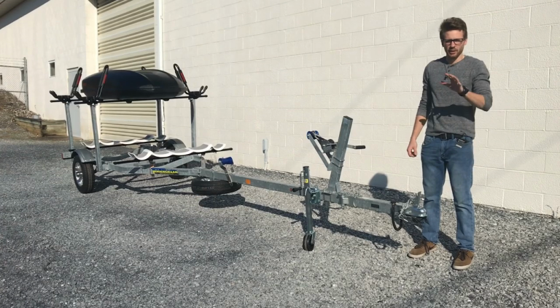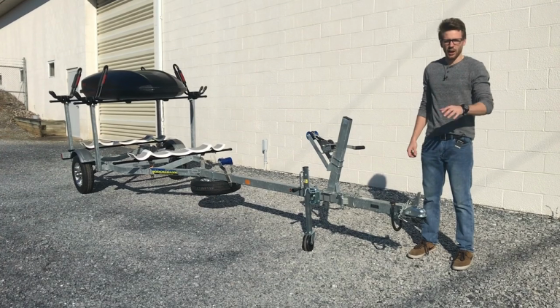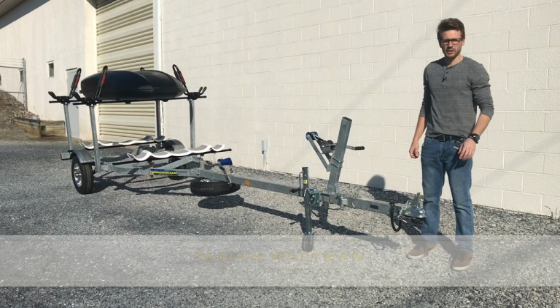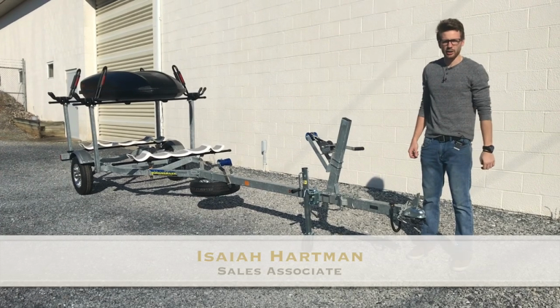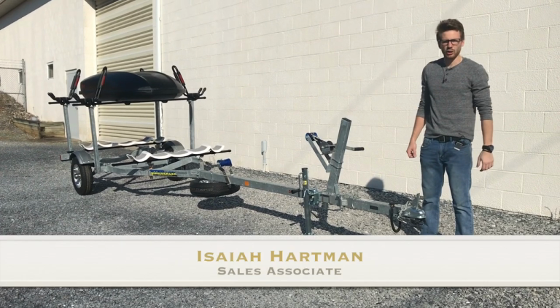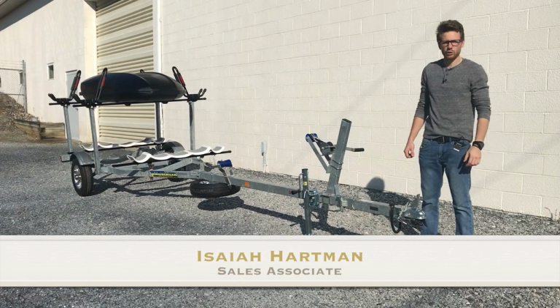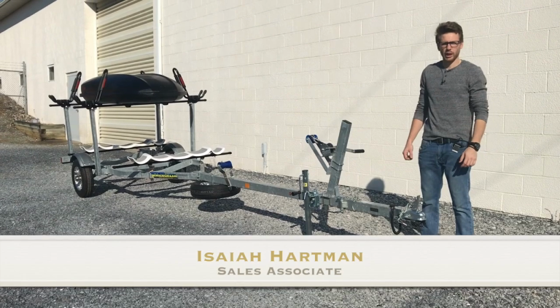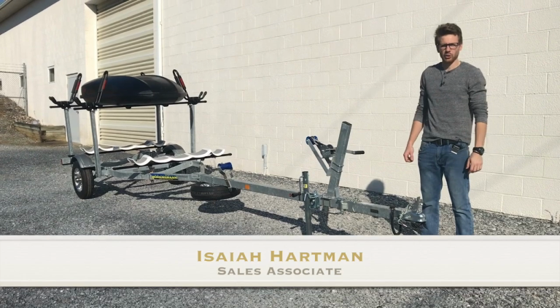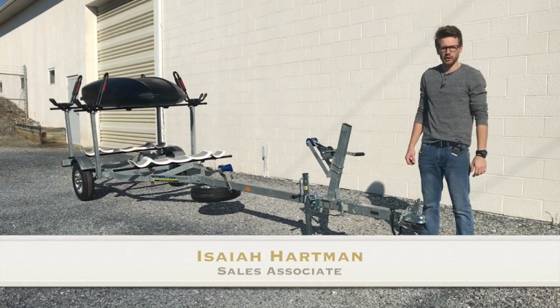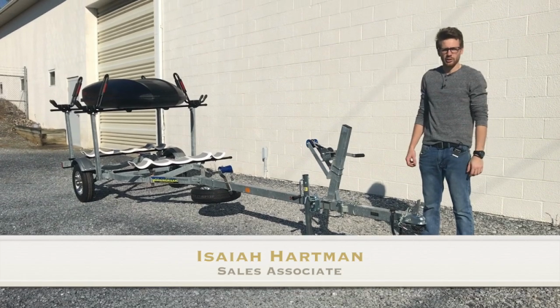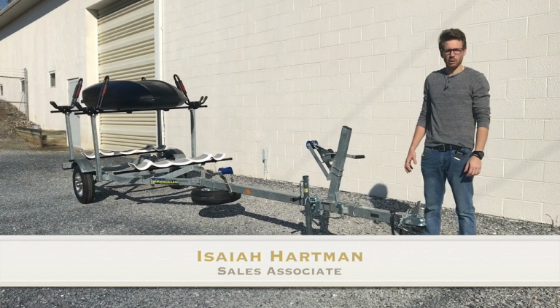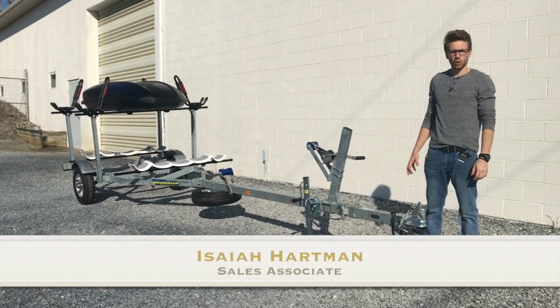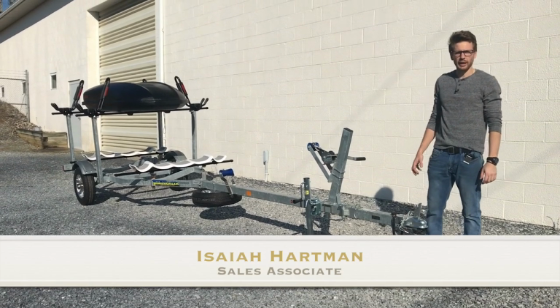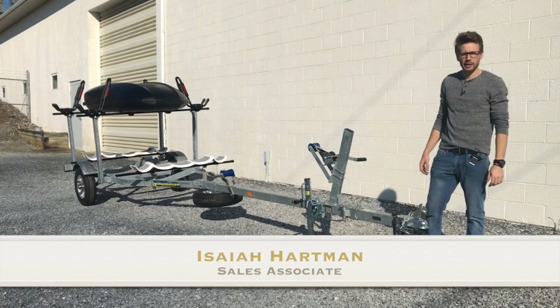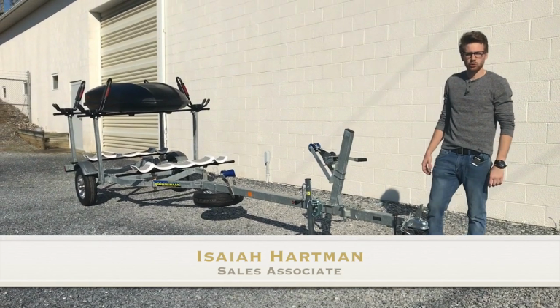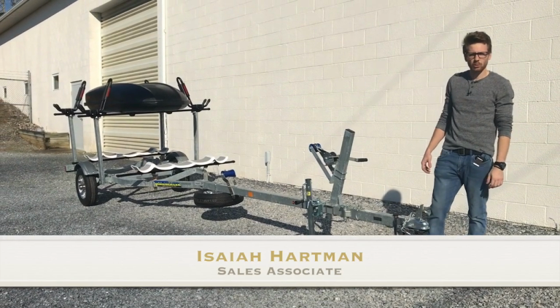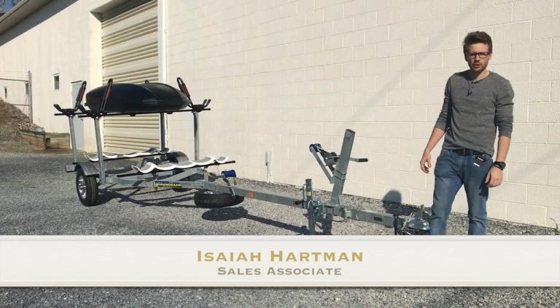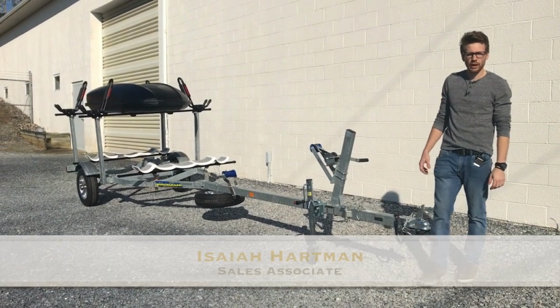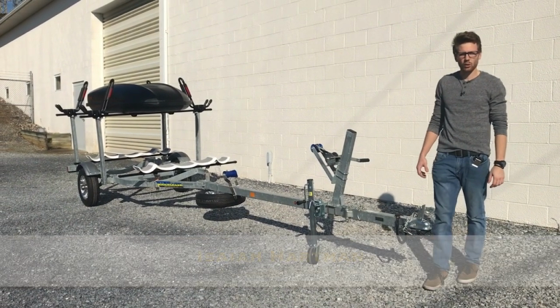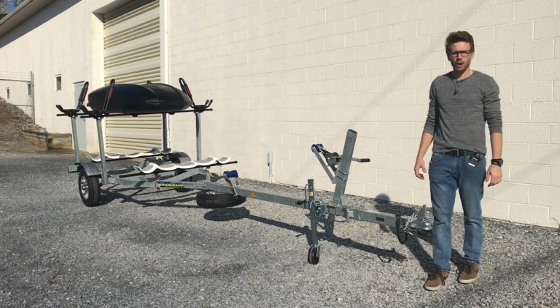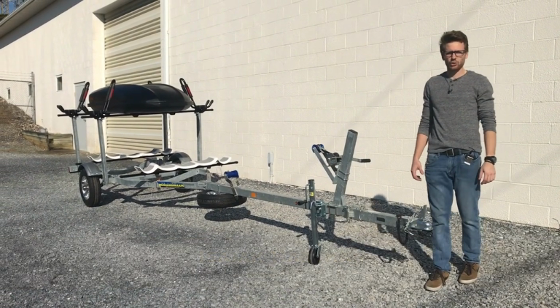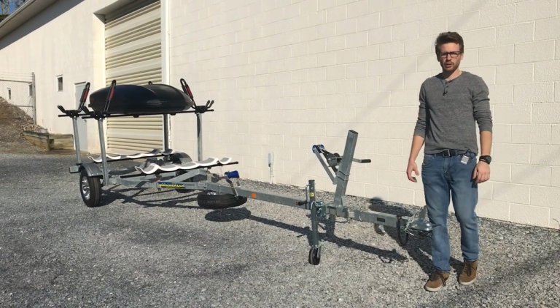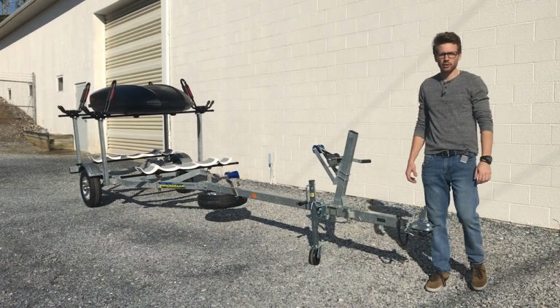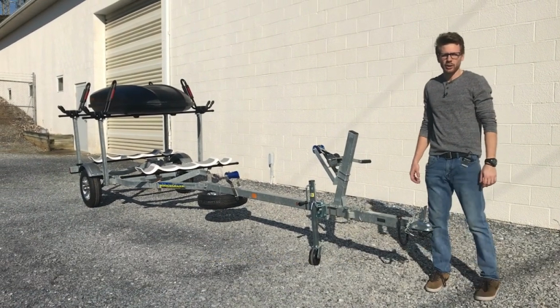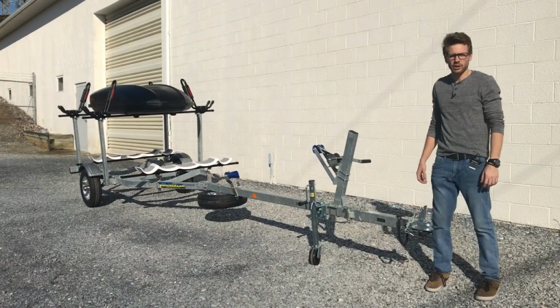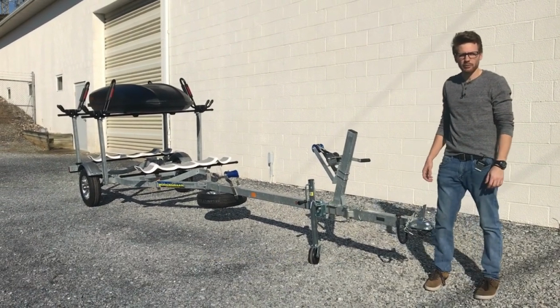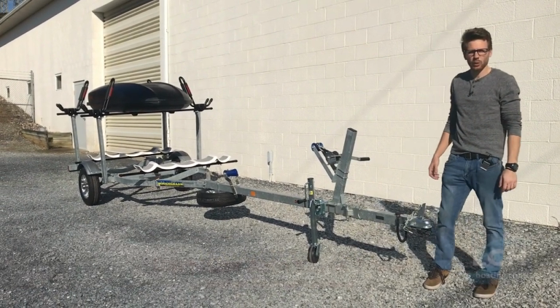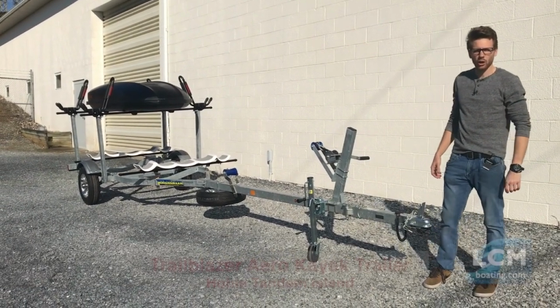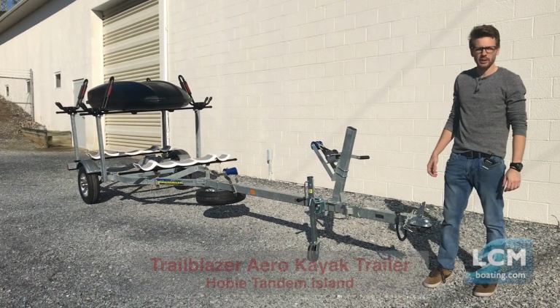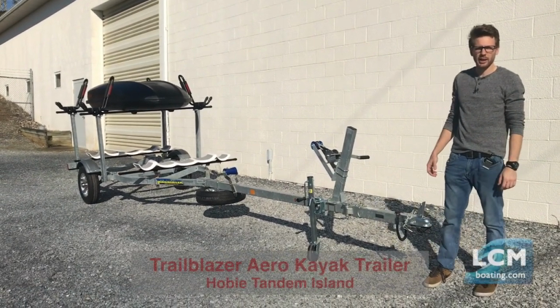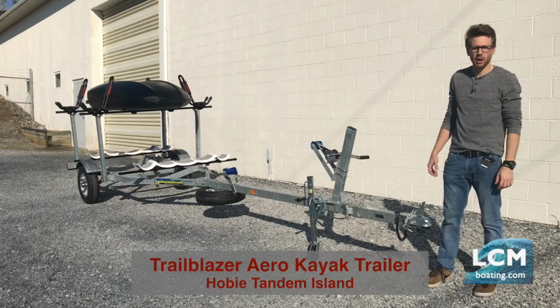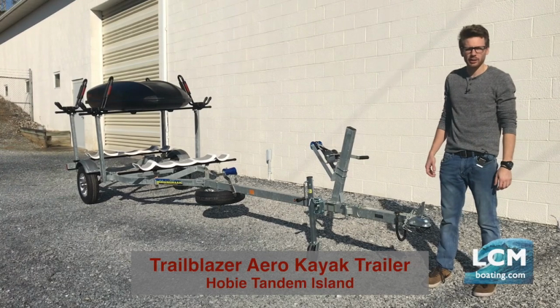Hi, Isaiah here at Lancaster Caddy Marine. Today we're looking at a Trailblazer Aero kayak trailer set up for a Hobie Tandem Island.